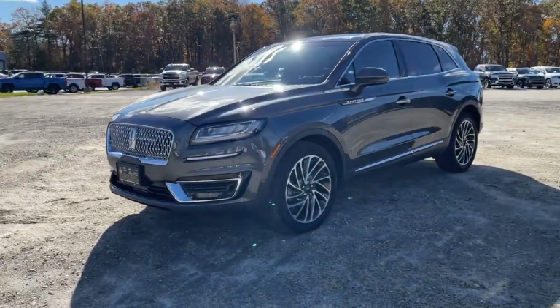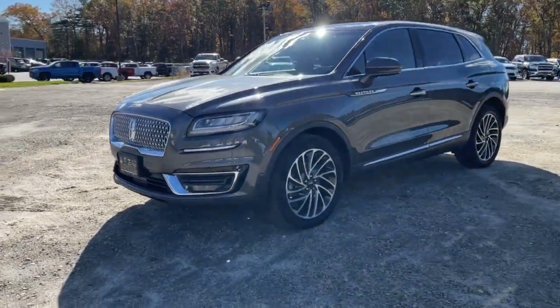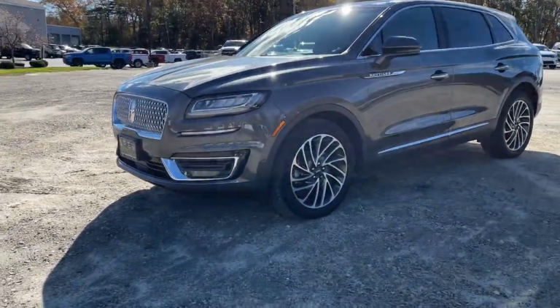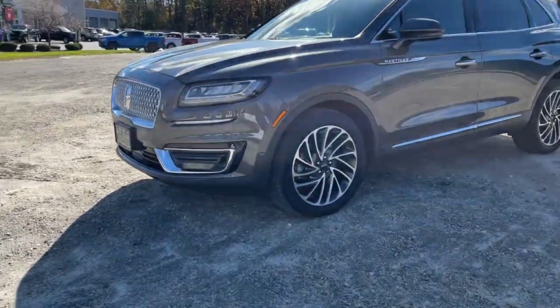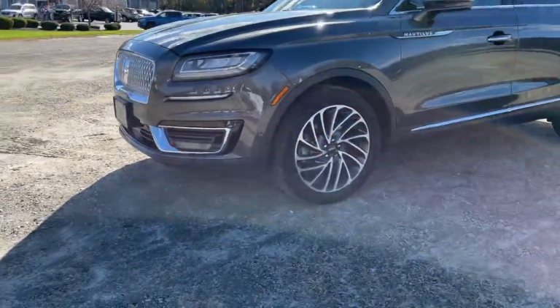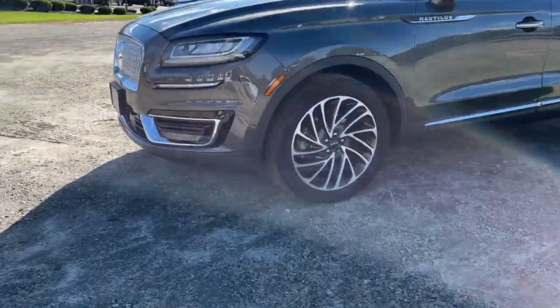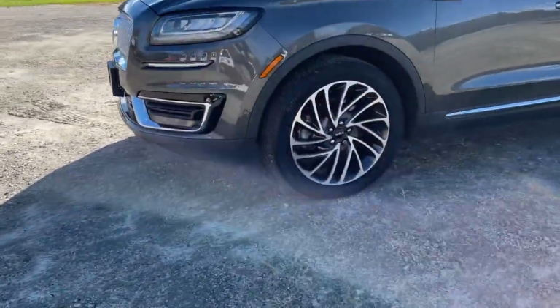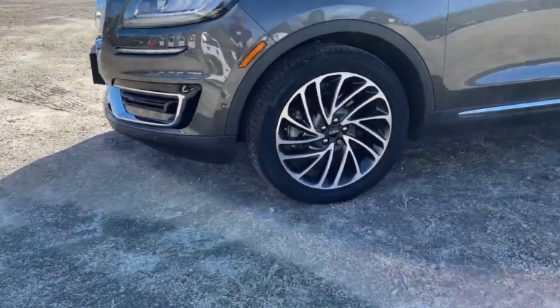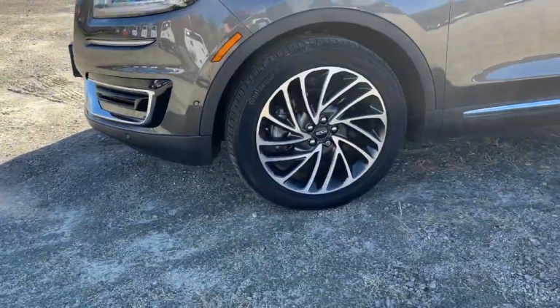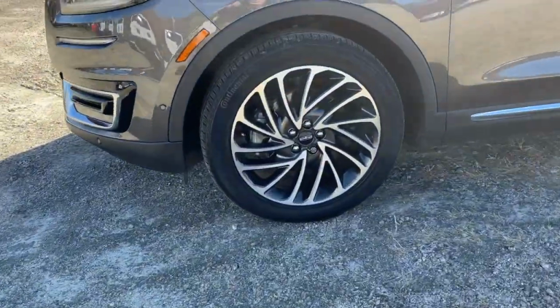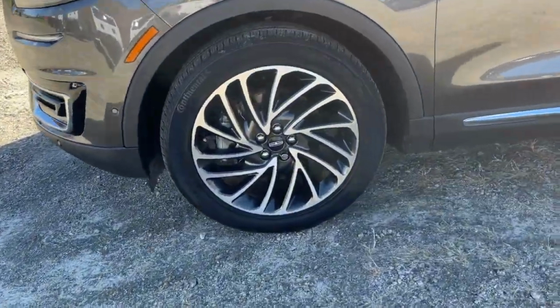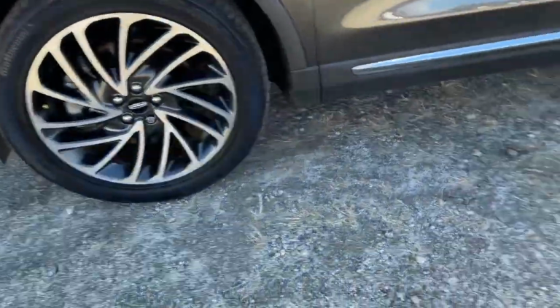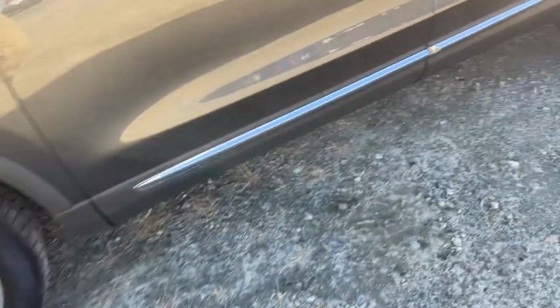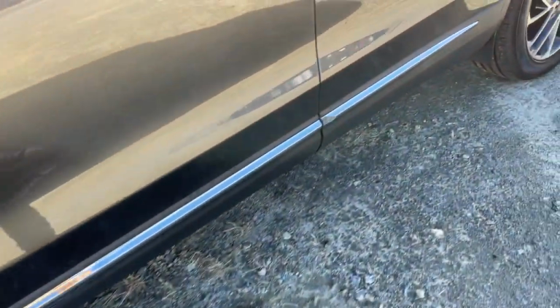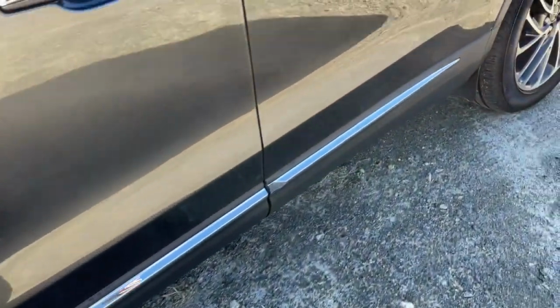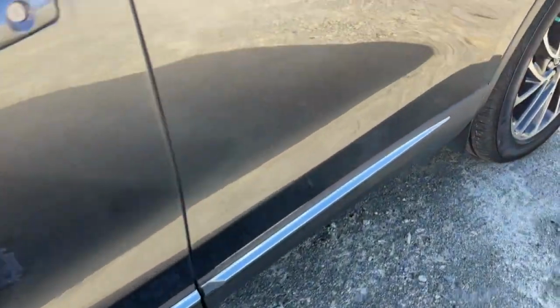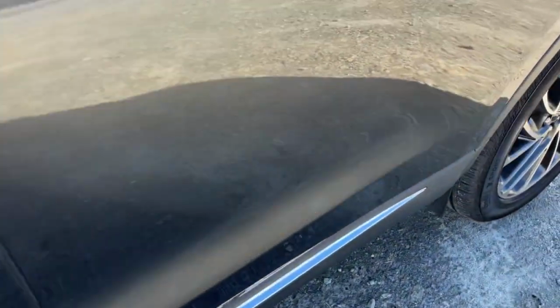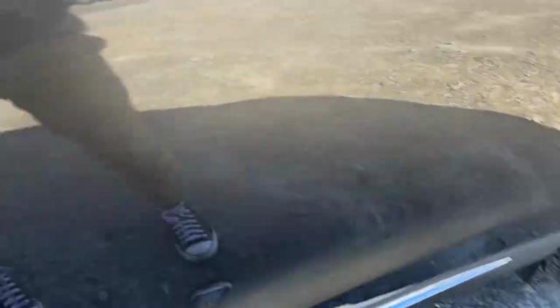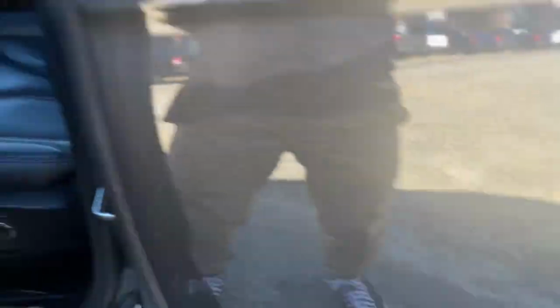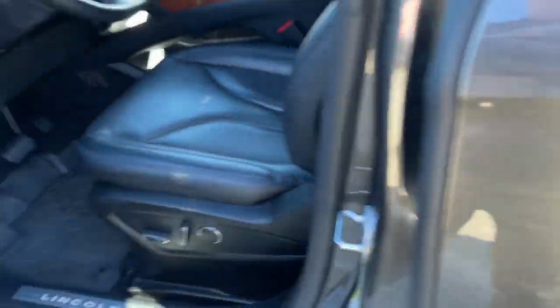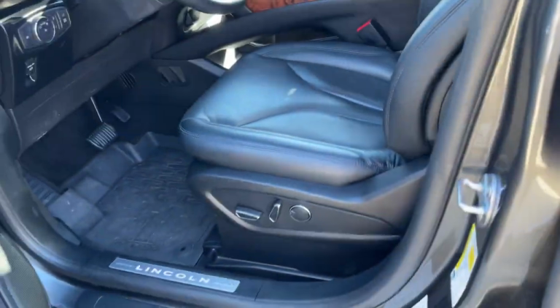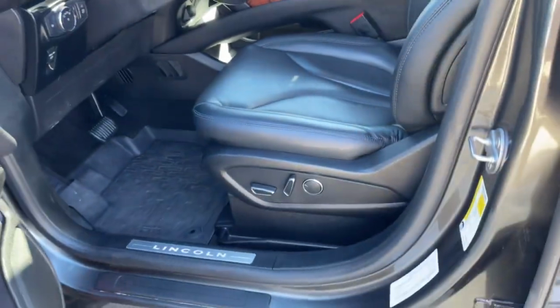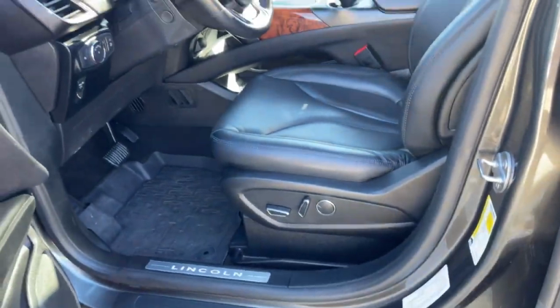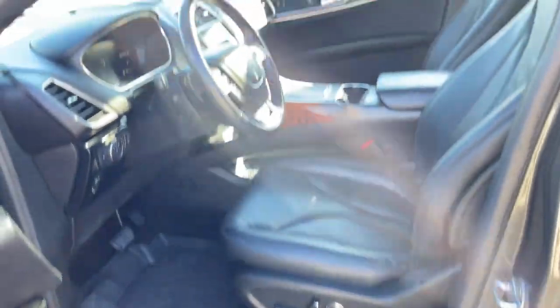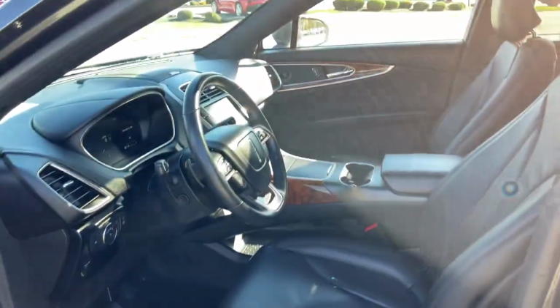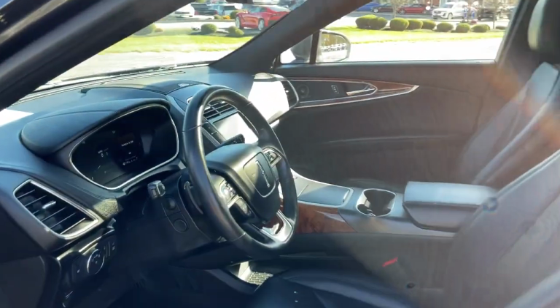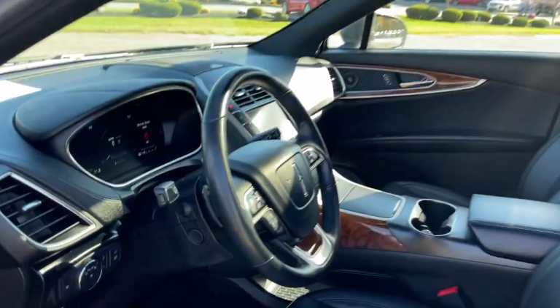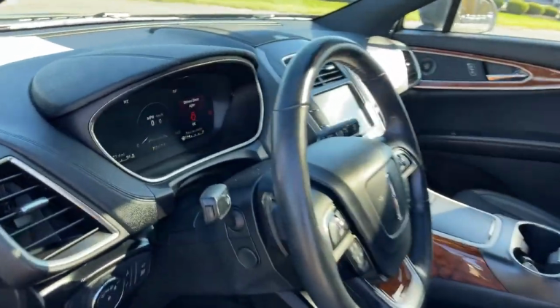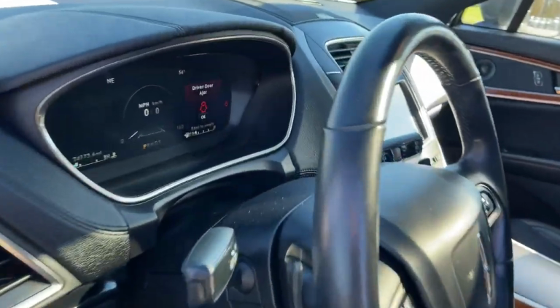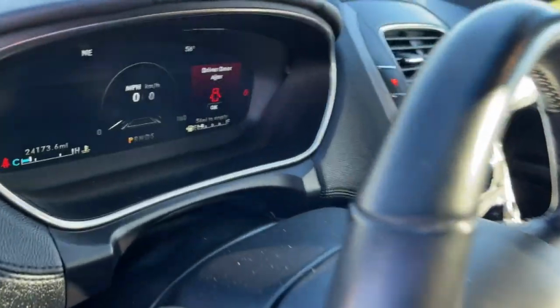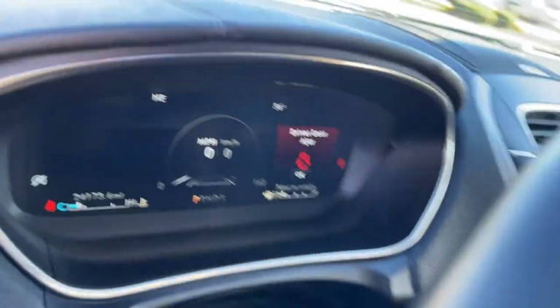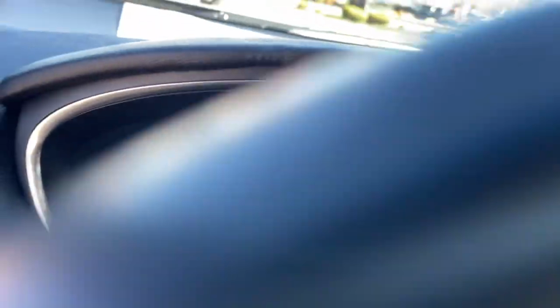Well-equipped with the latest tech to keep you safe, connected, relaxed, and focused, this midsize crossover redefines the daily drive.